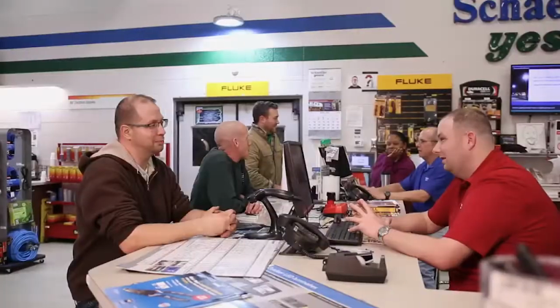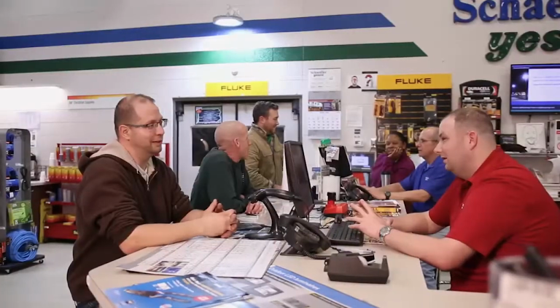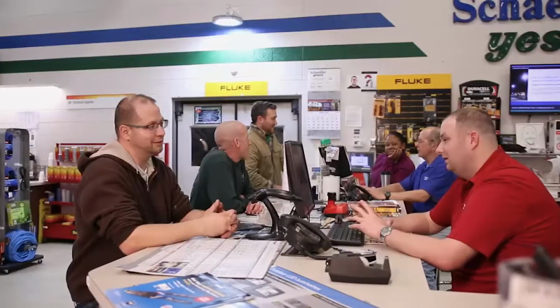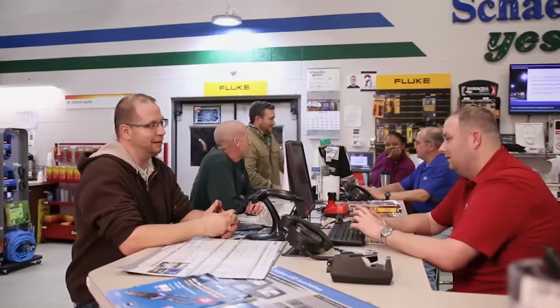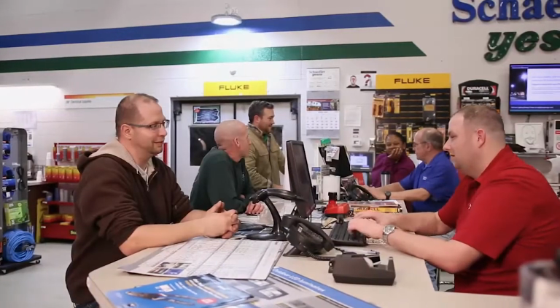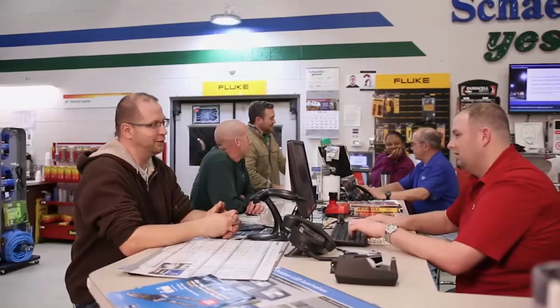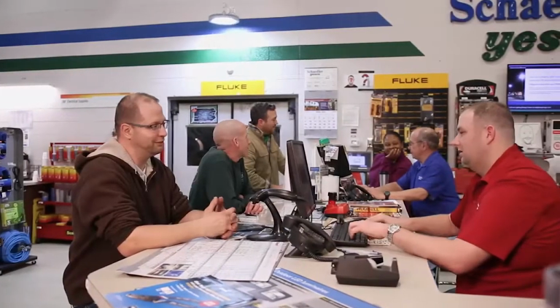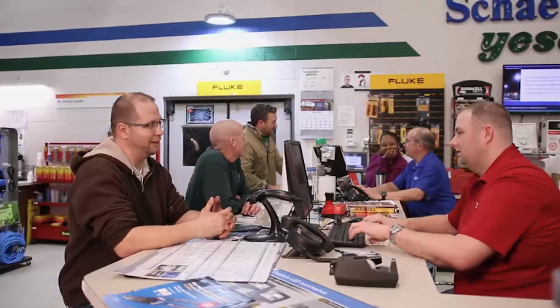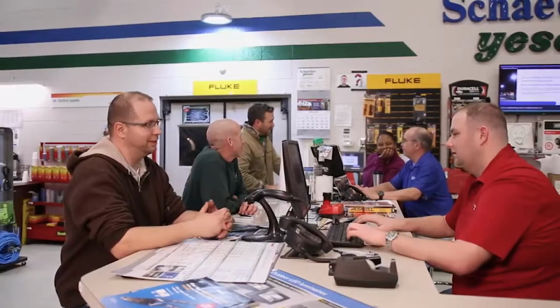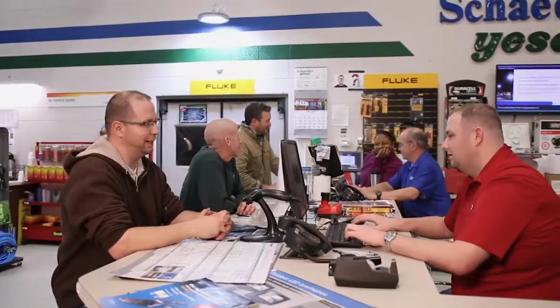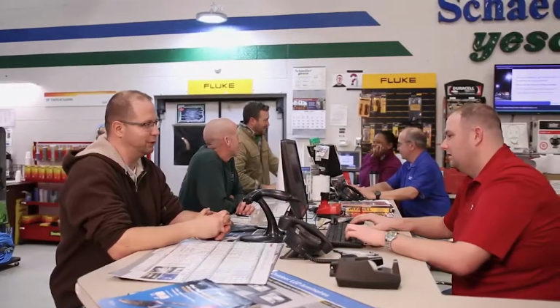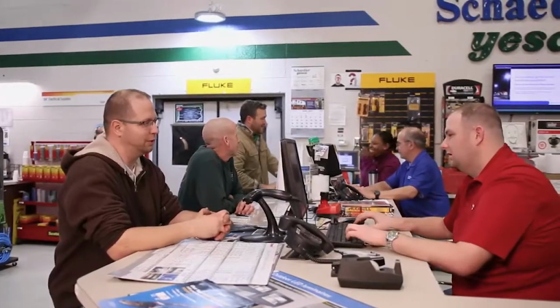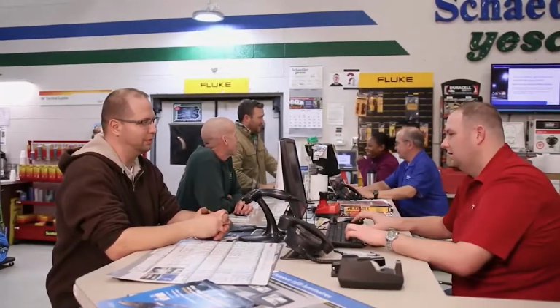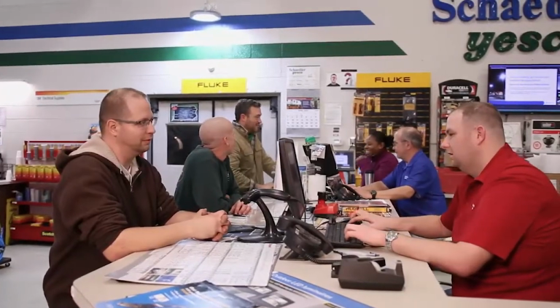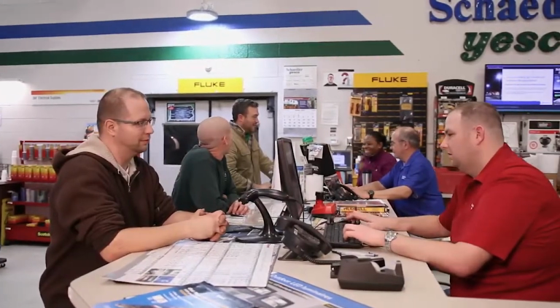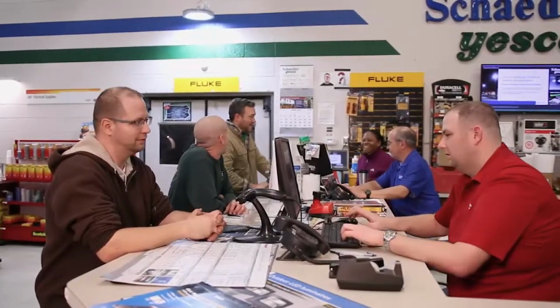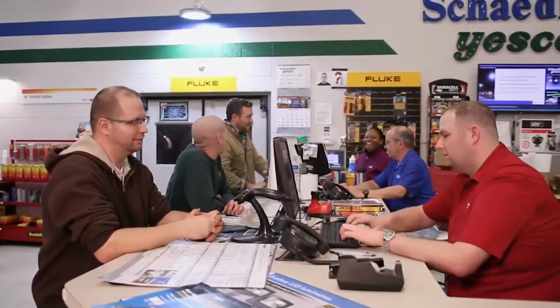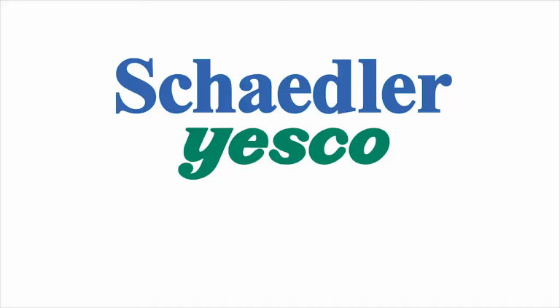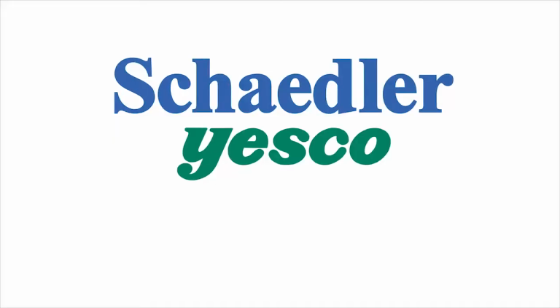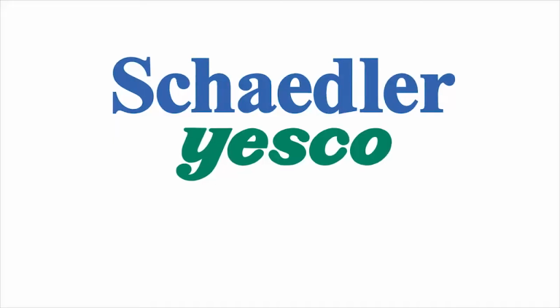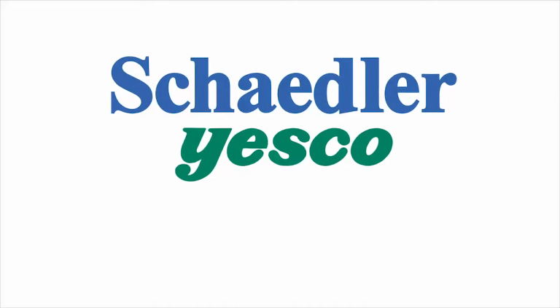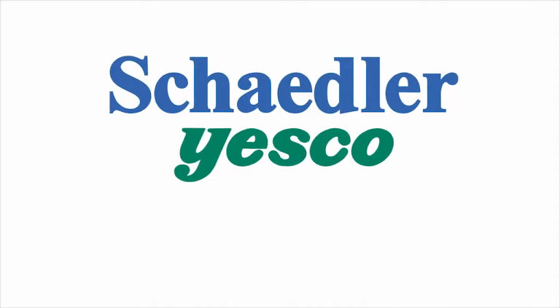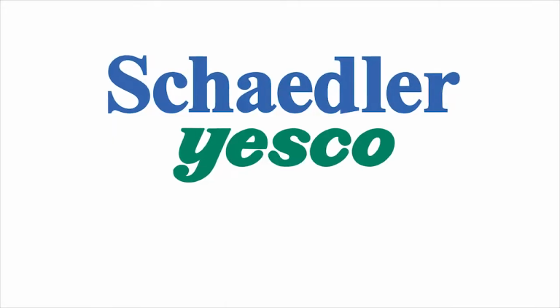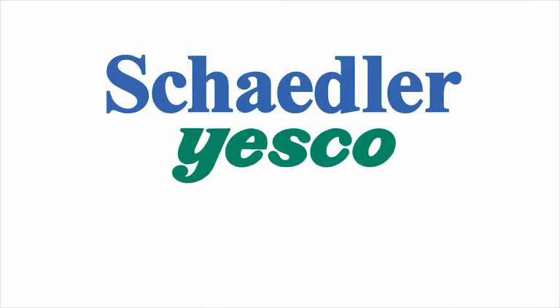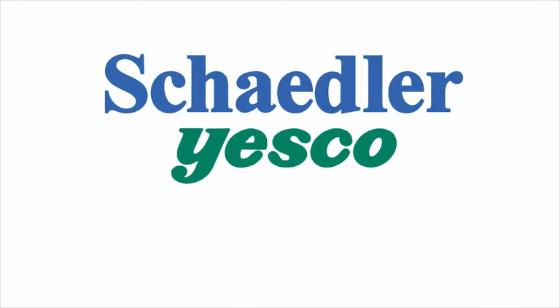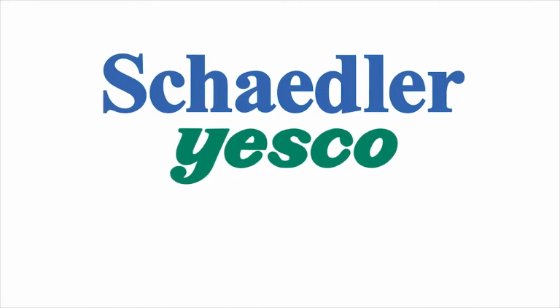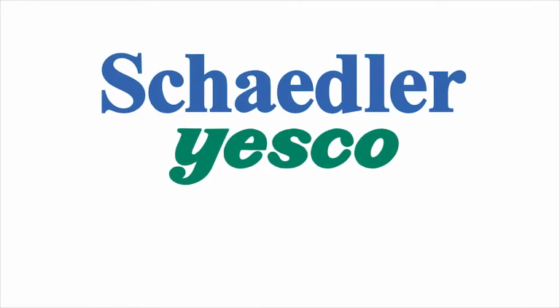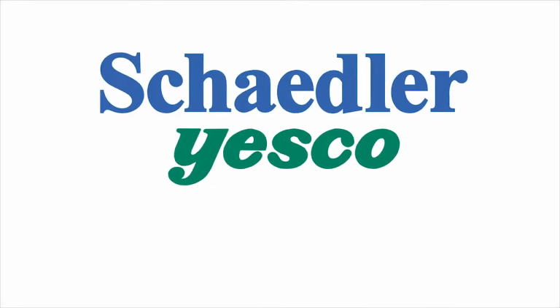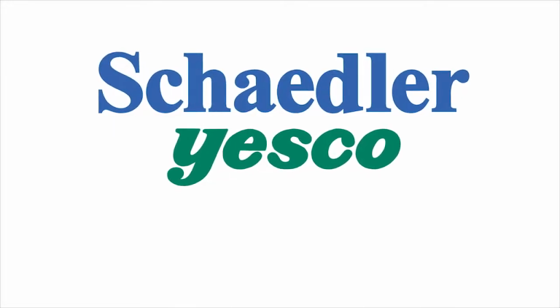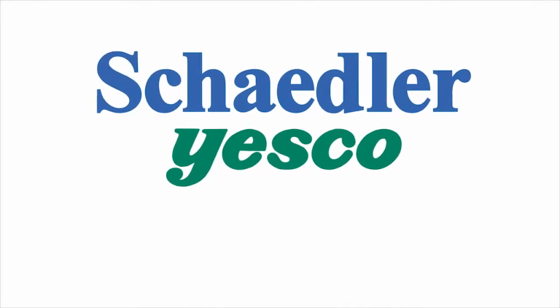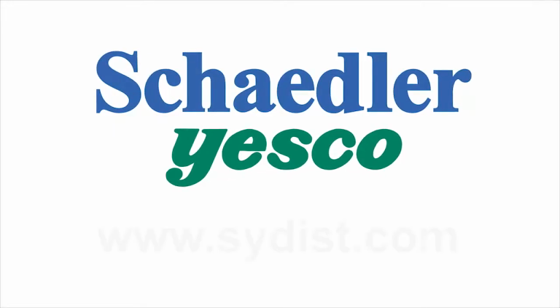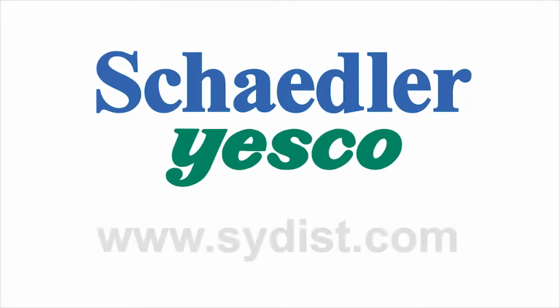The right products available fast. Shadler Yesco is lighting done right.